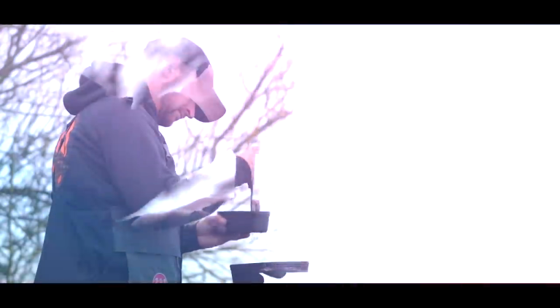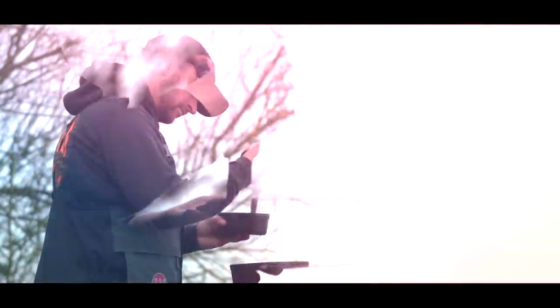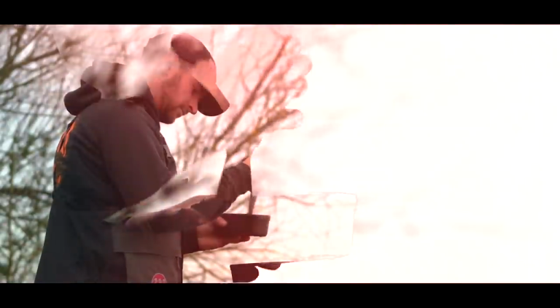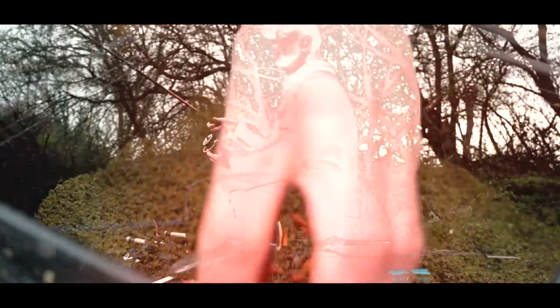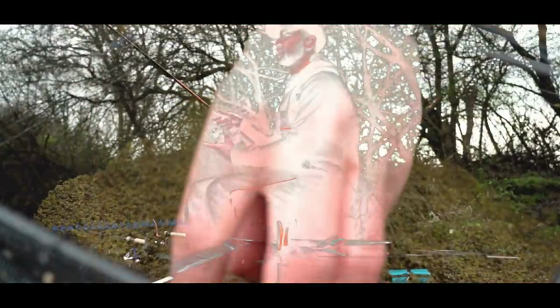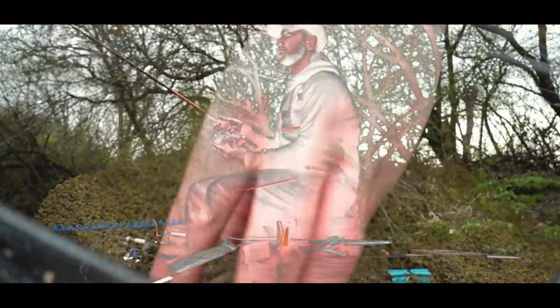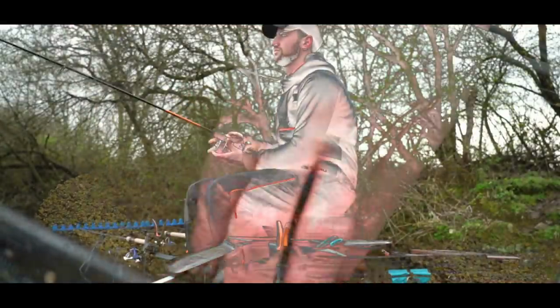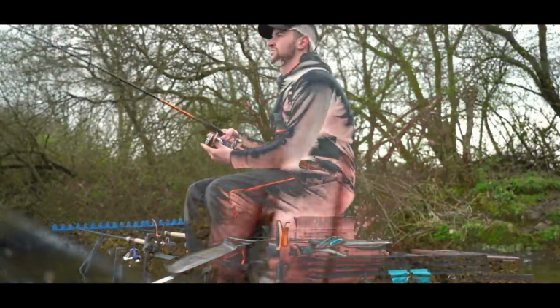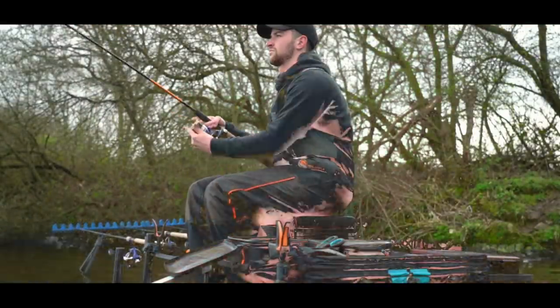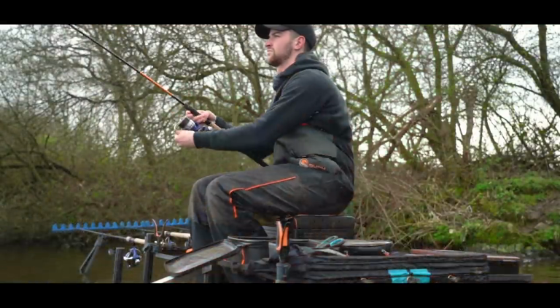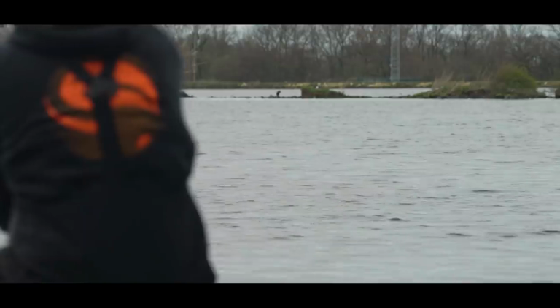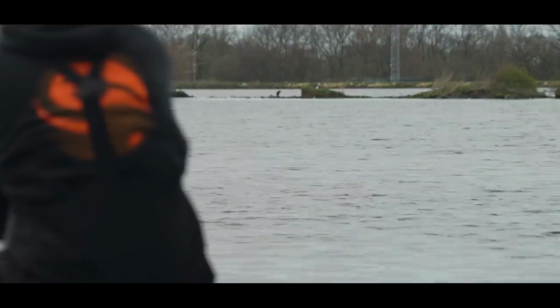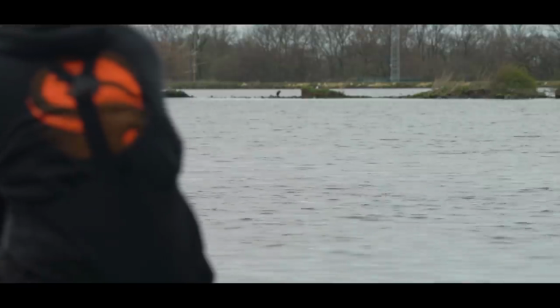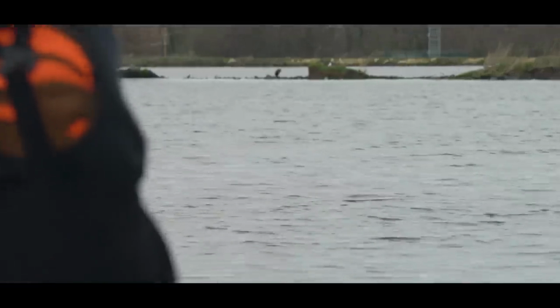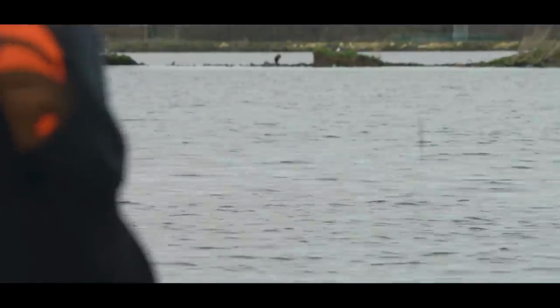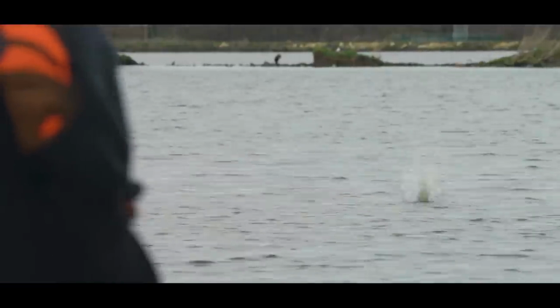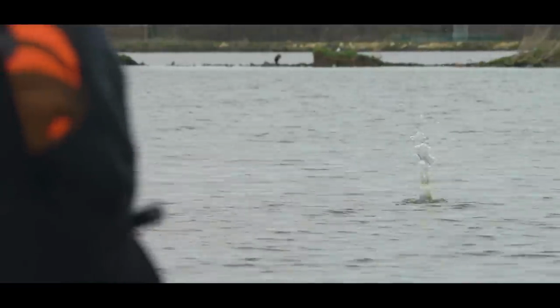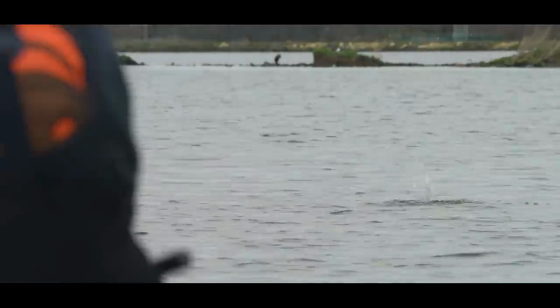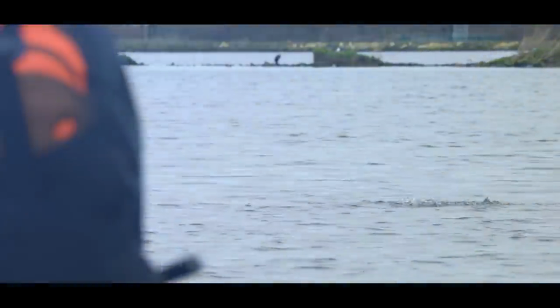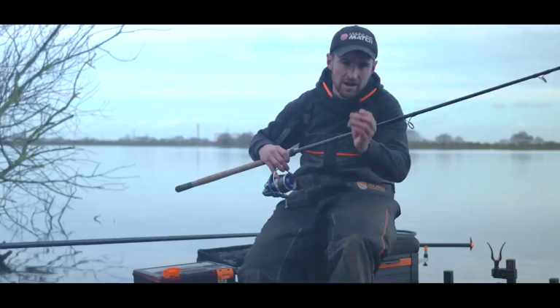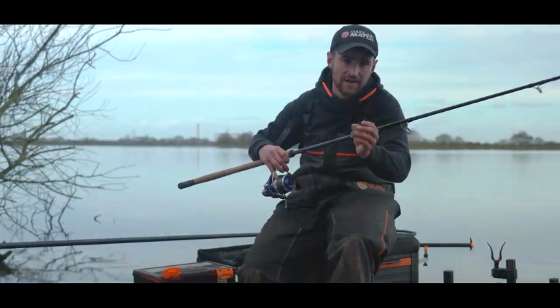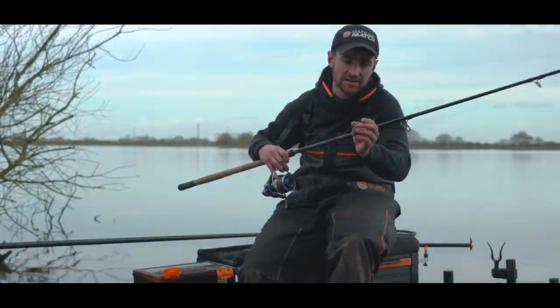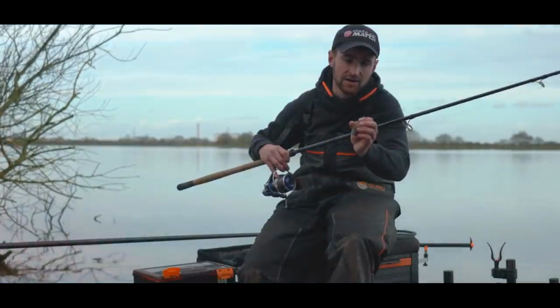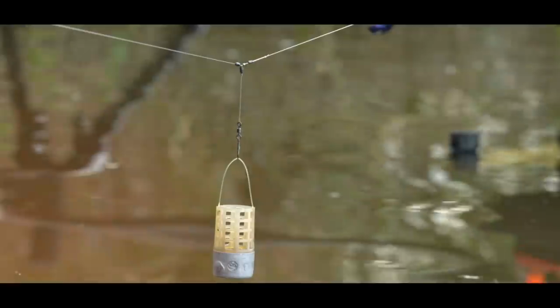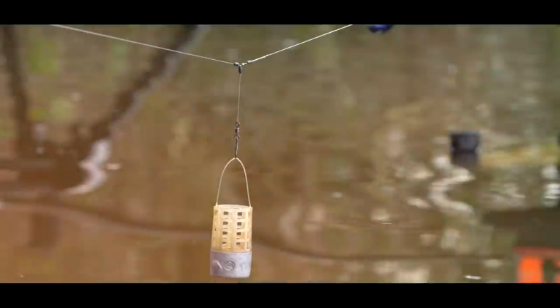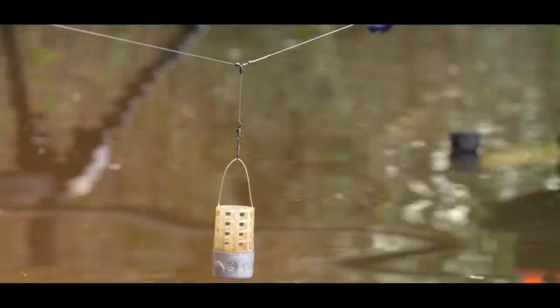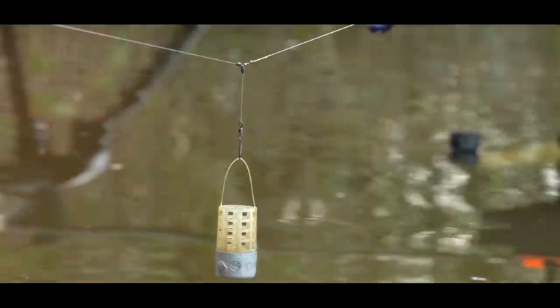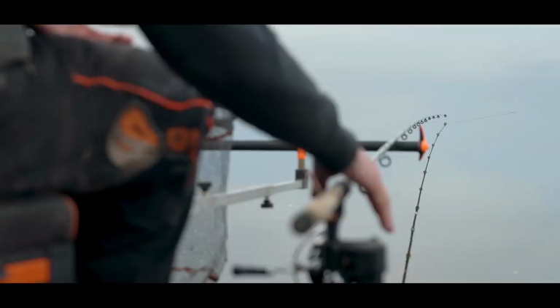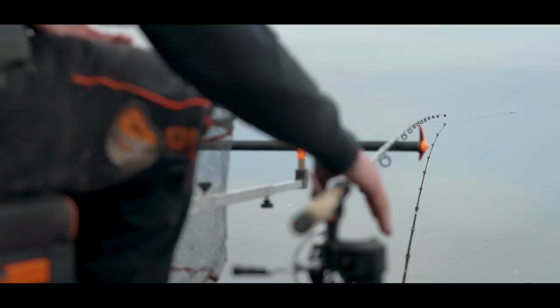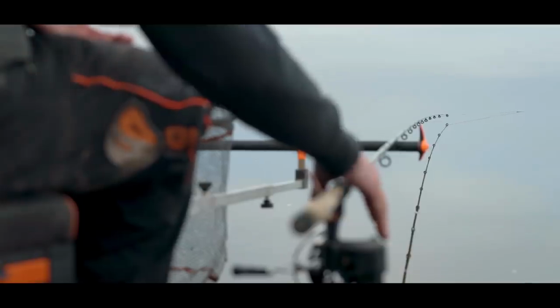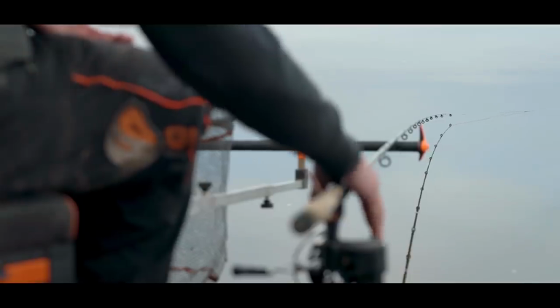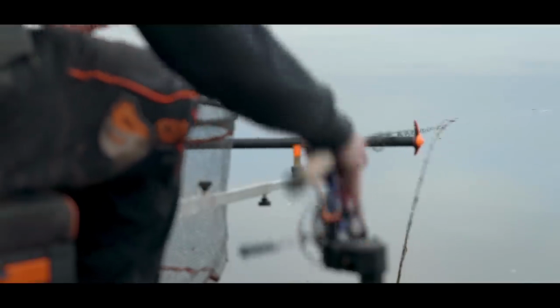Not too much bait, just enough to hold a few fish. Really effective rig that is, and it's worked an absolute treat.